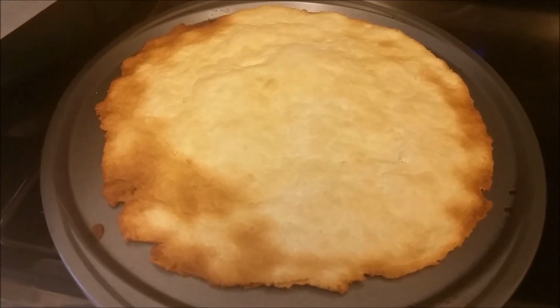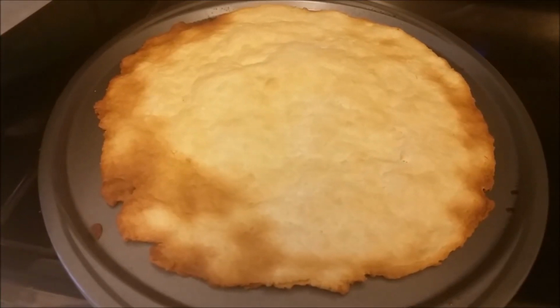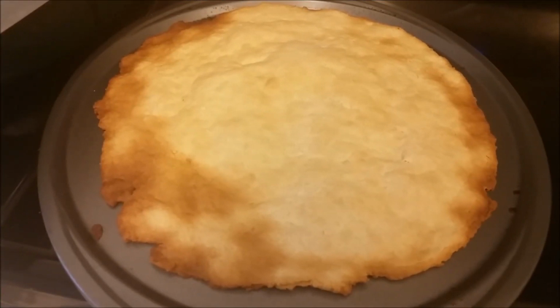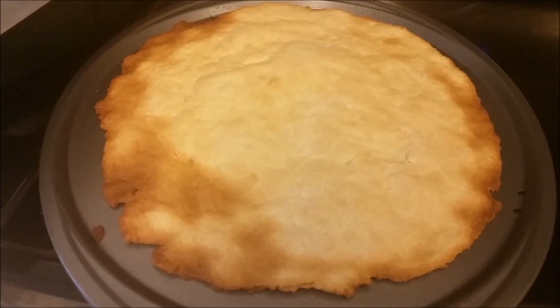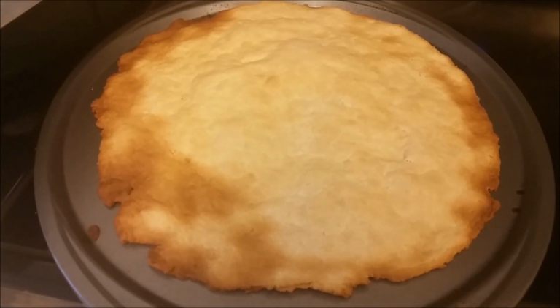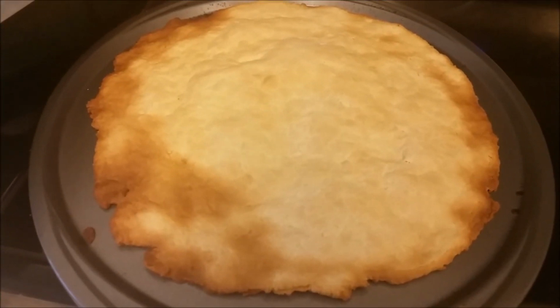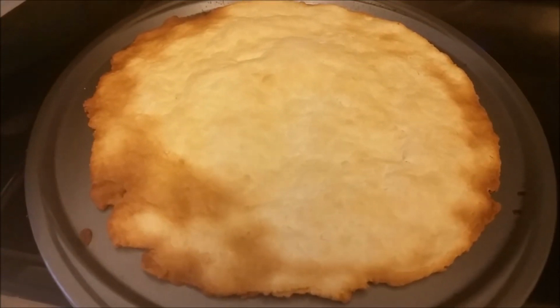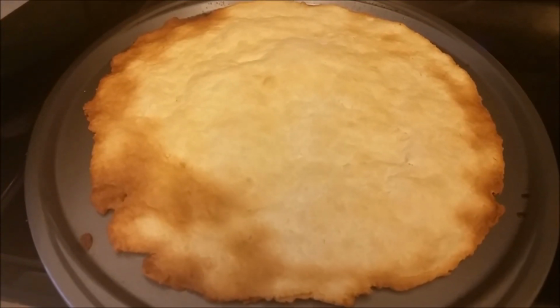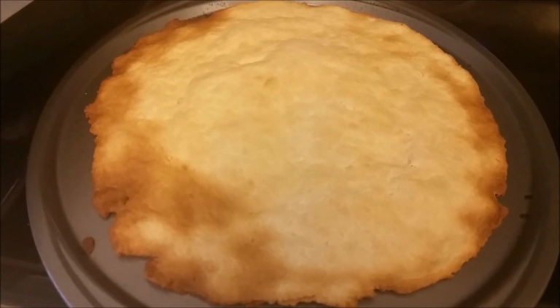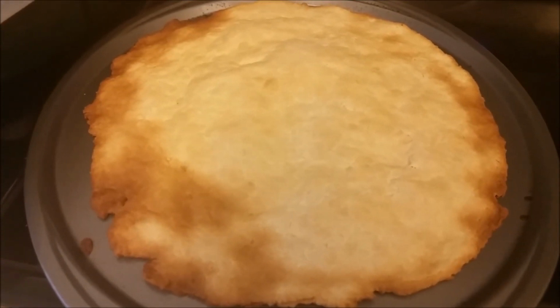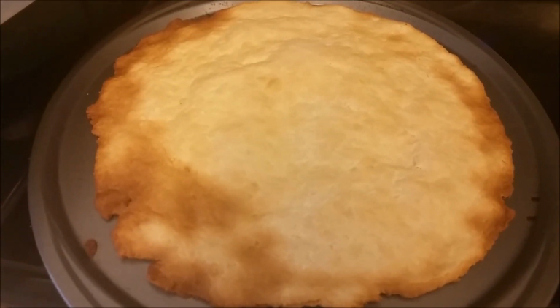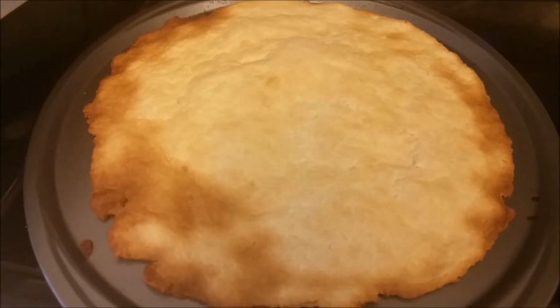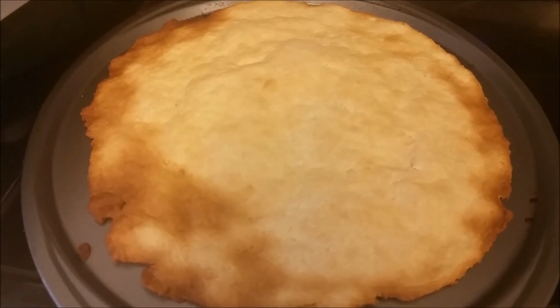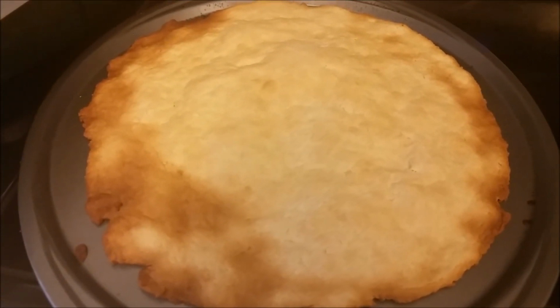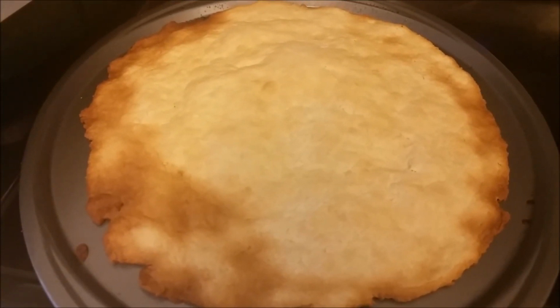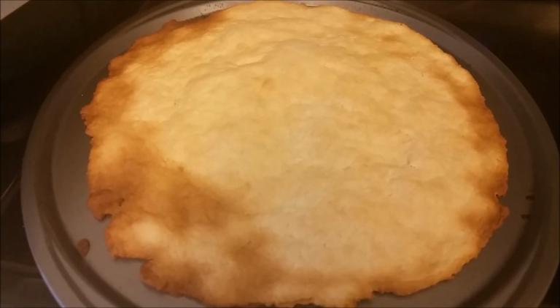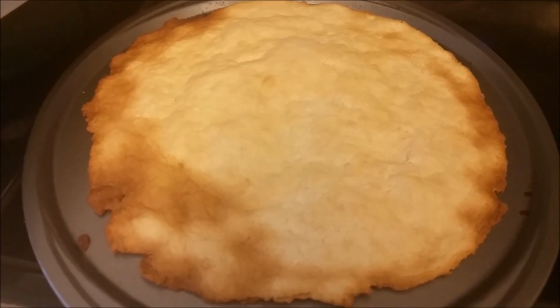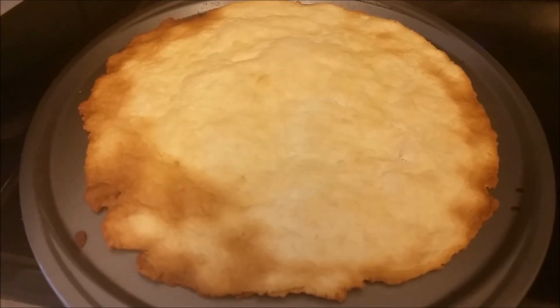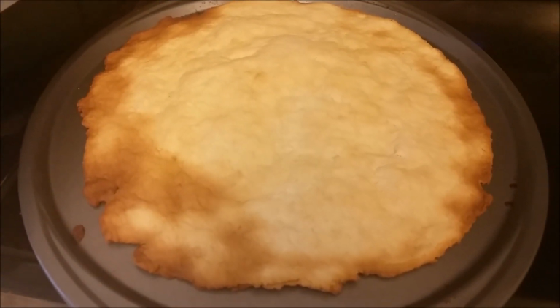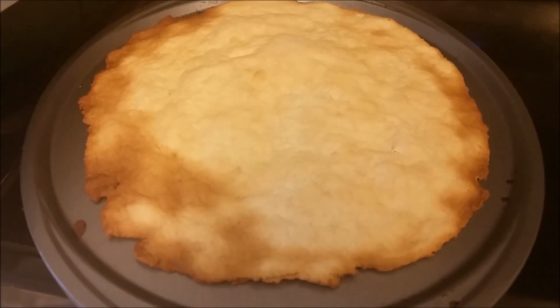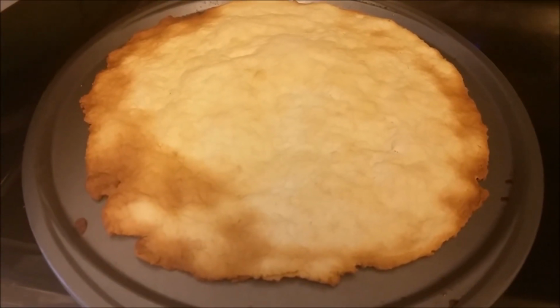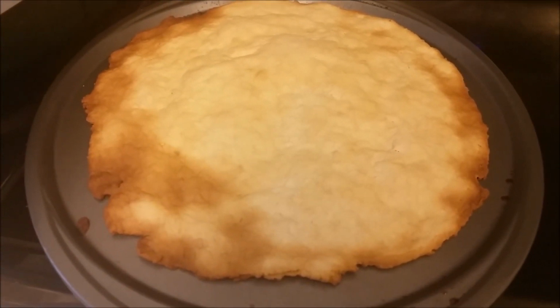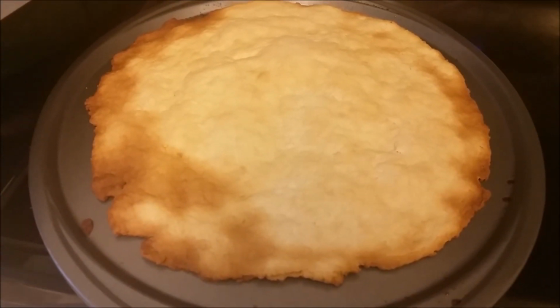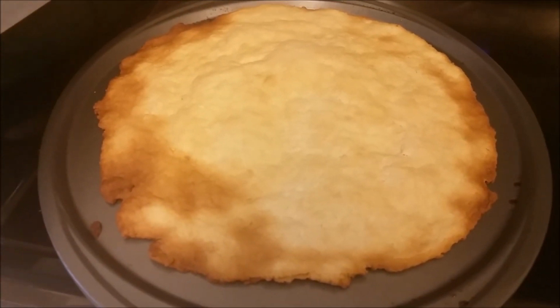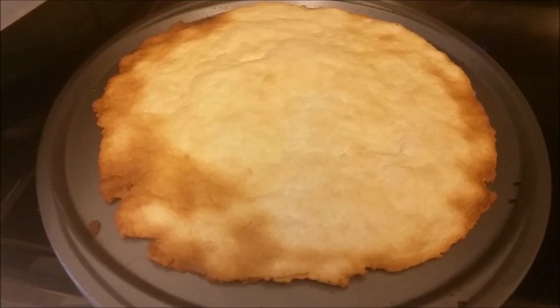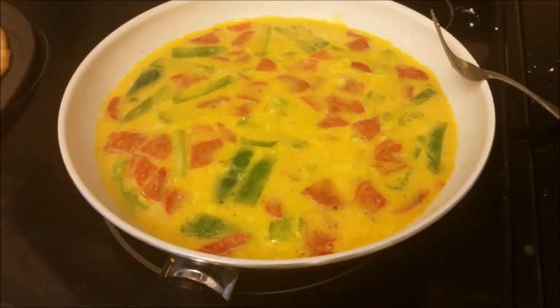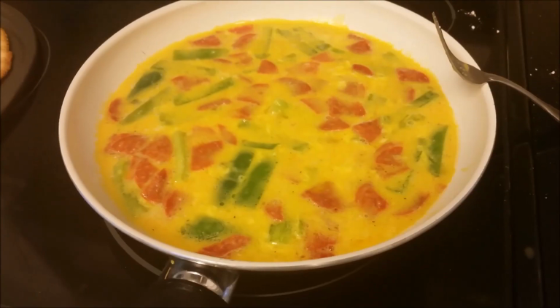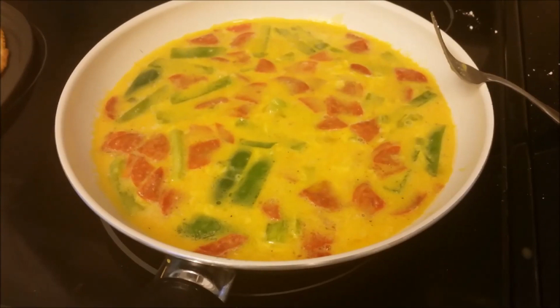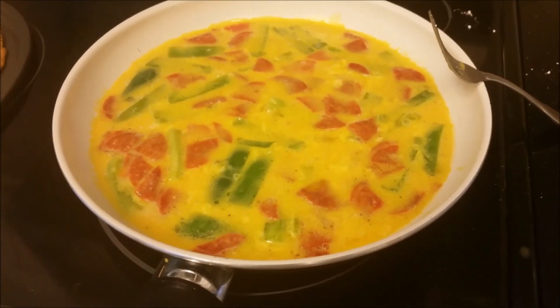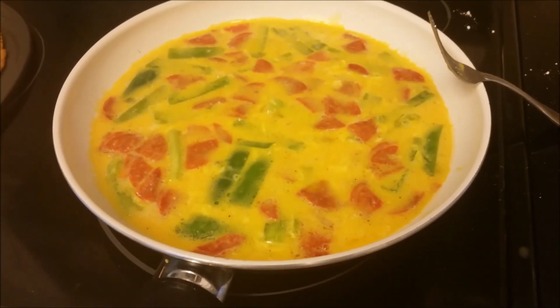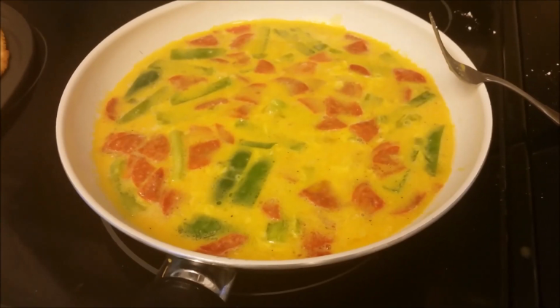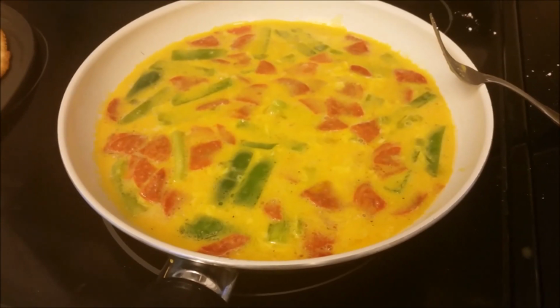That looks kind of burned. I might have ruined this one. At least I'm good at this part.